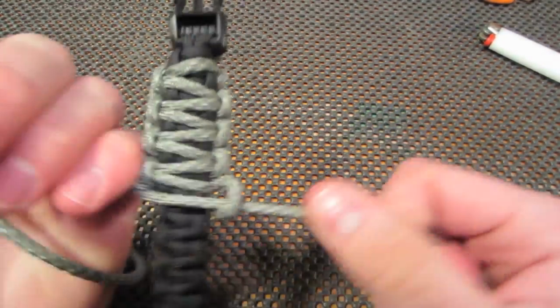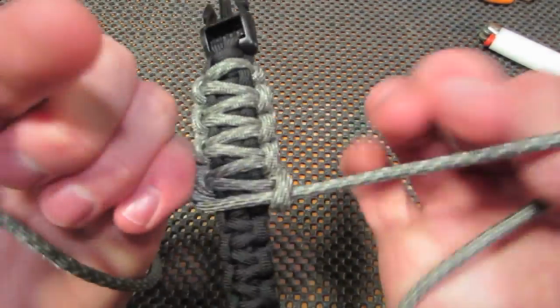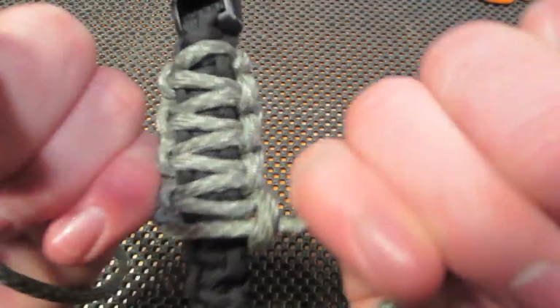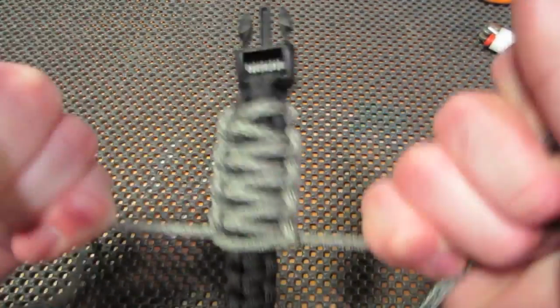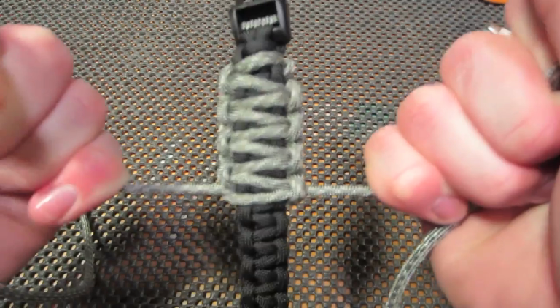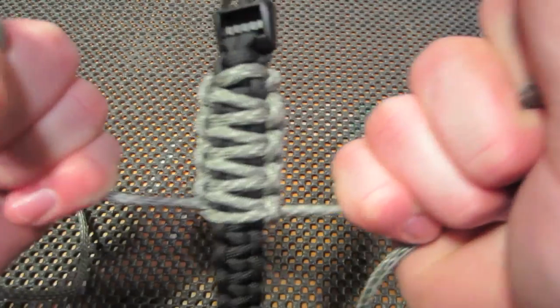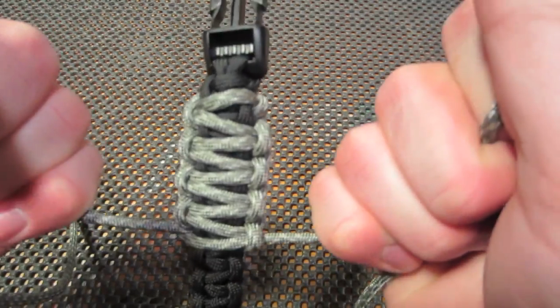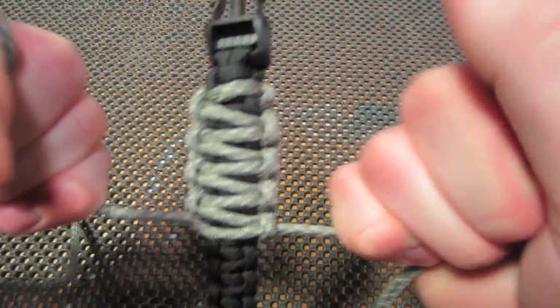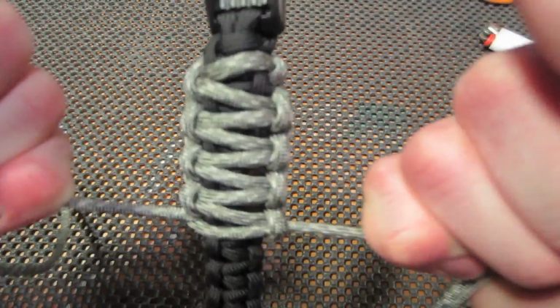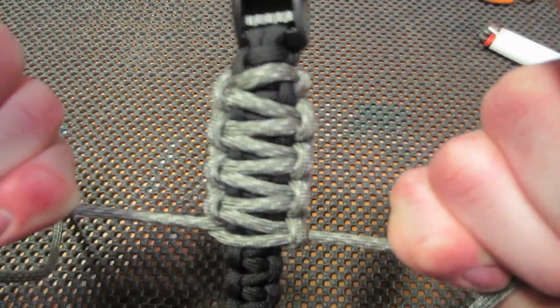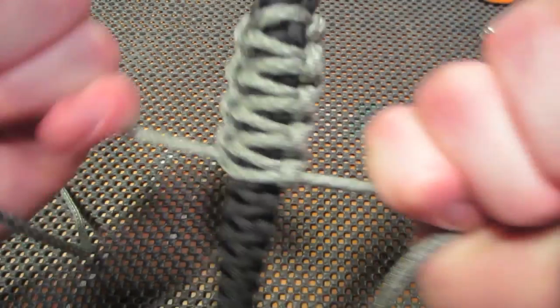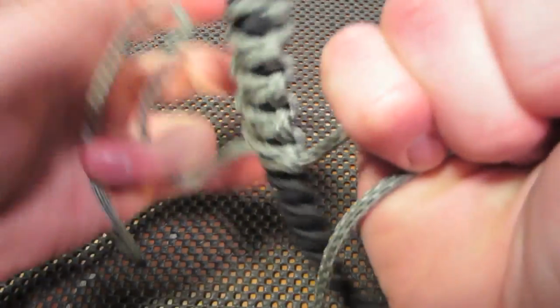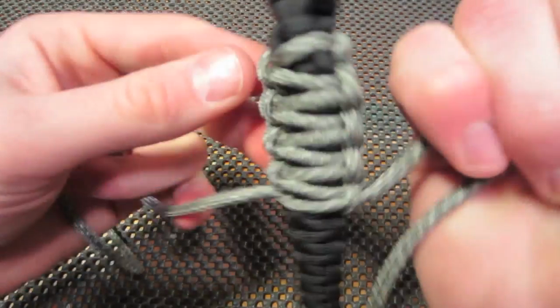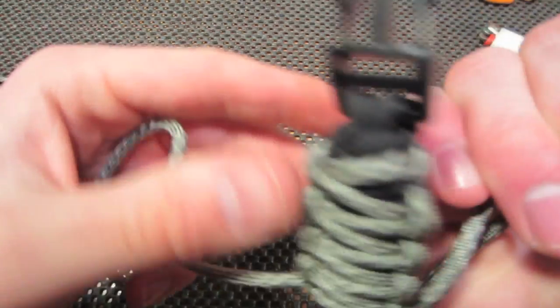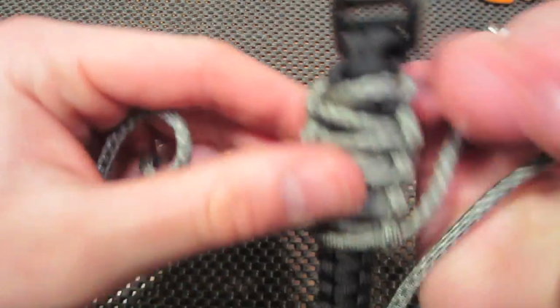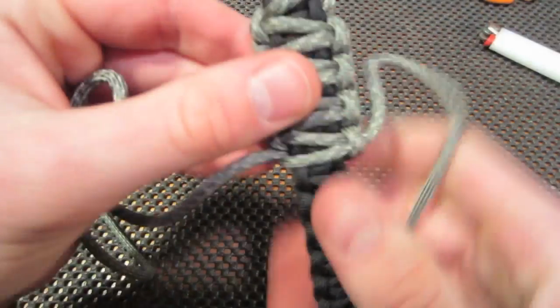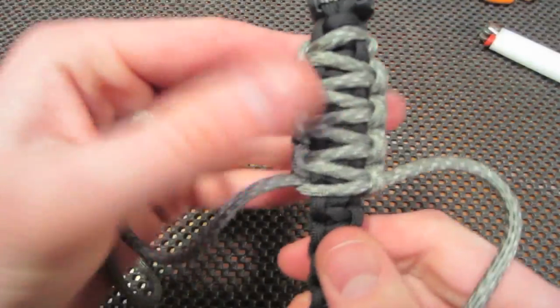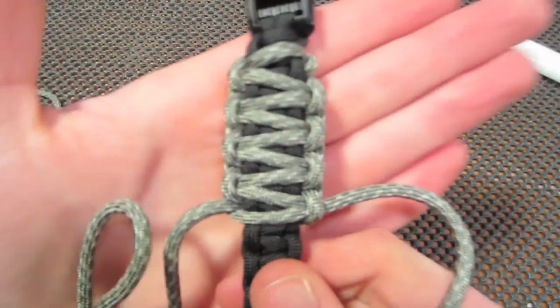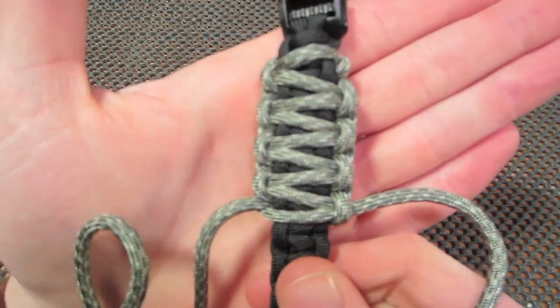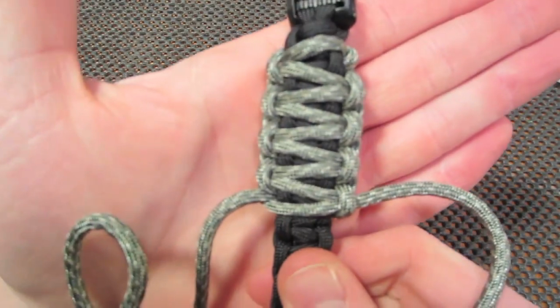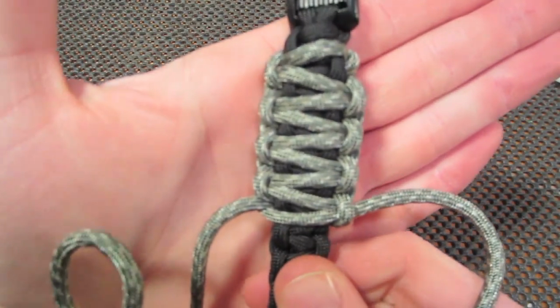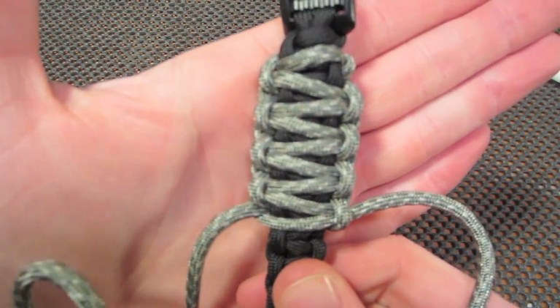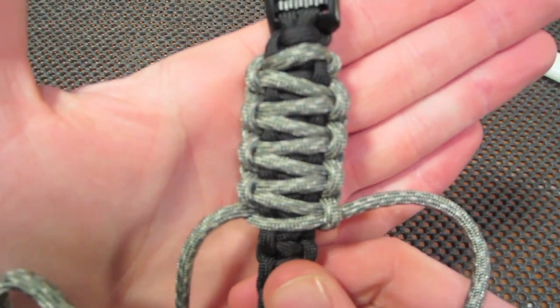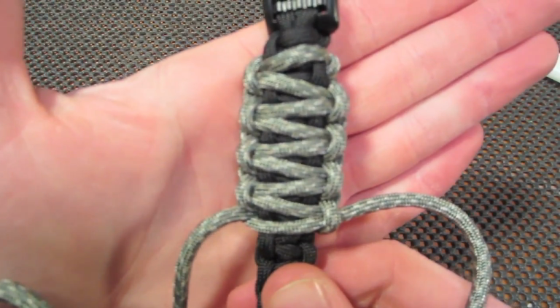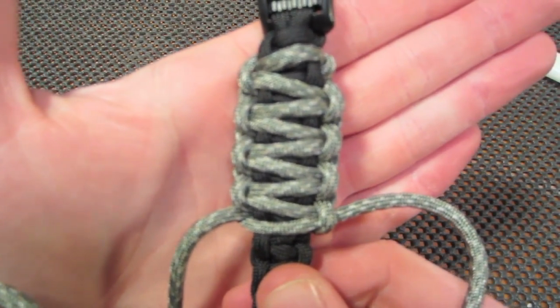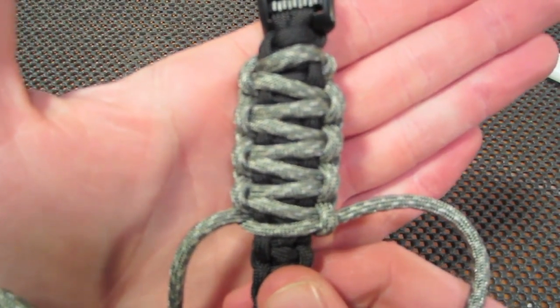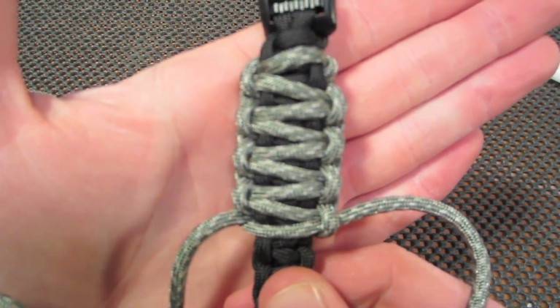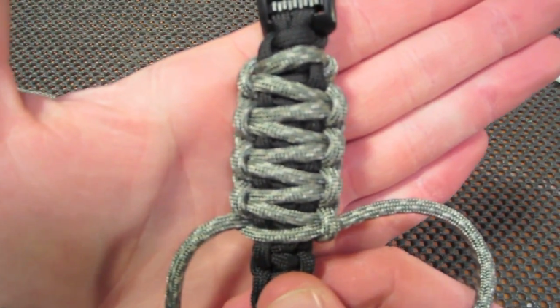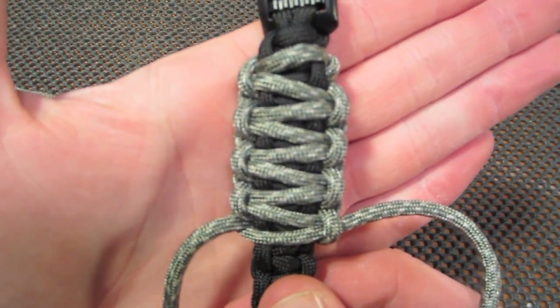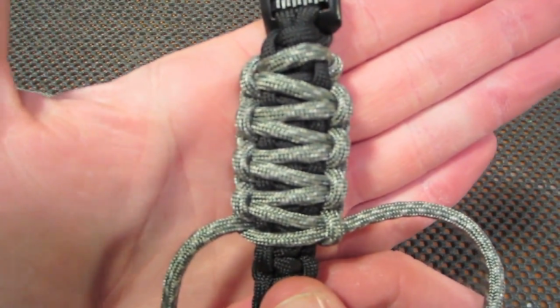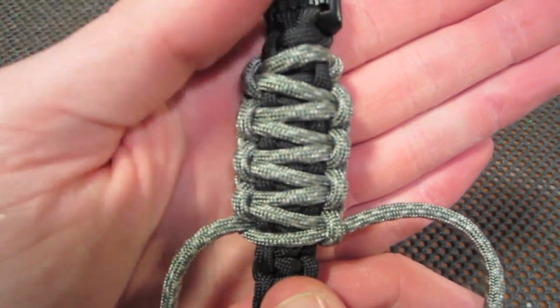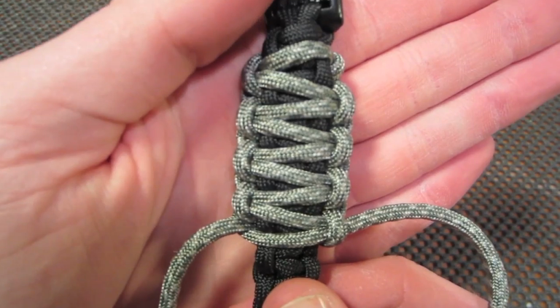You're going to continue the weave all the way down. Then I'll show you what to do once you get to the bottom.